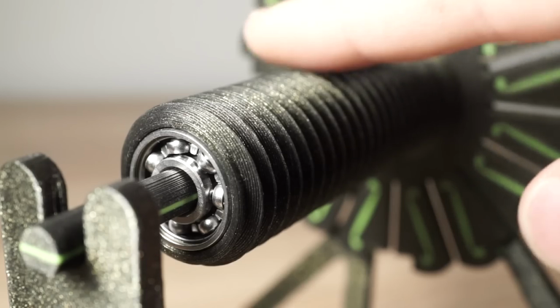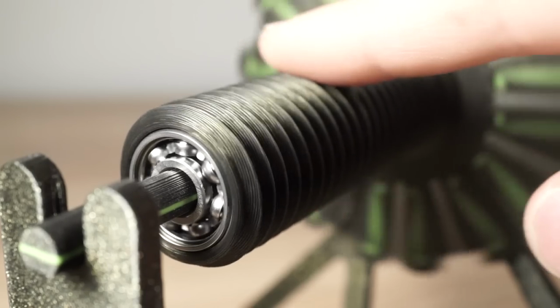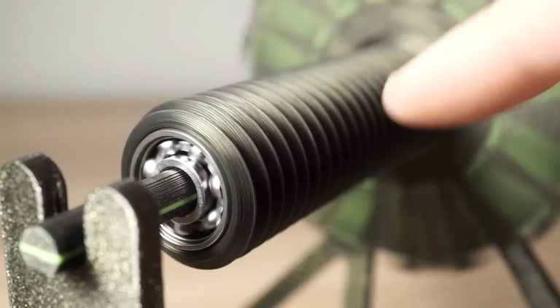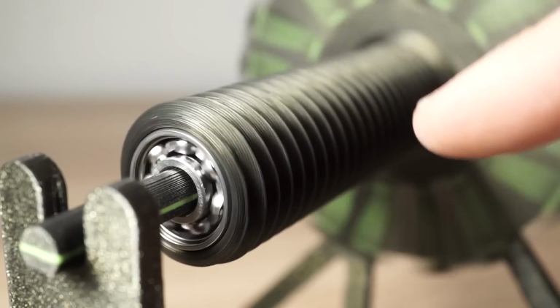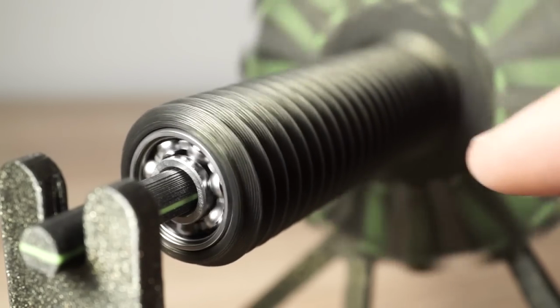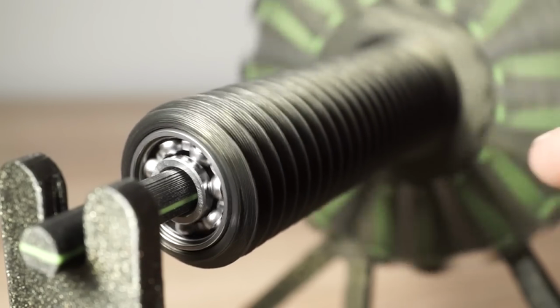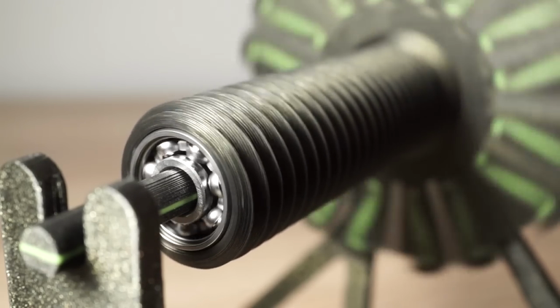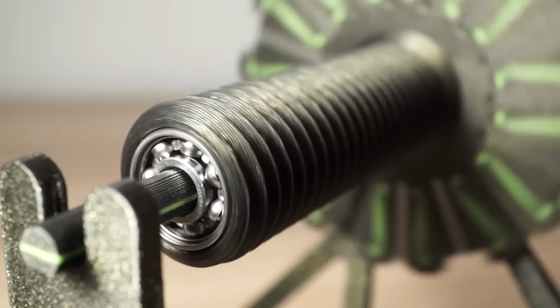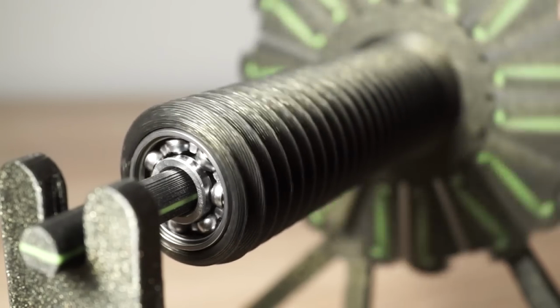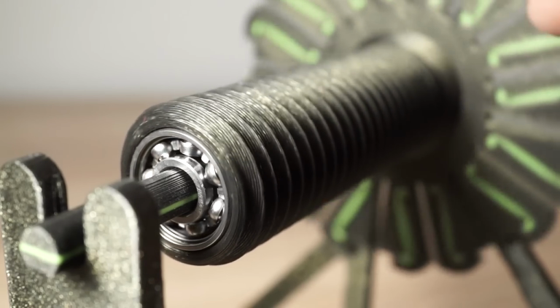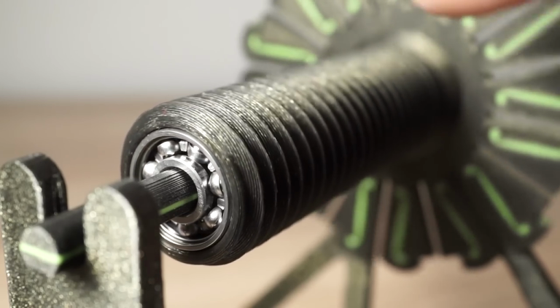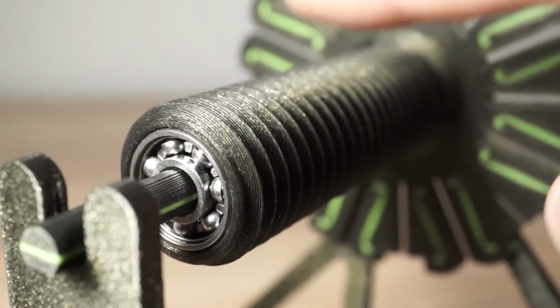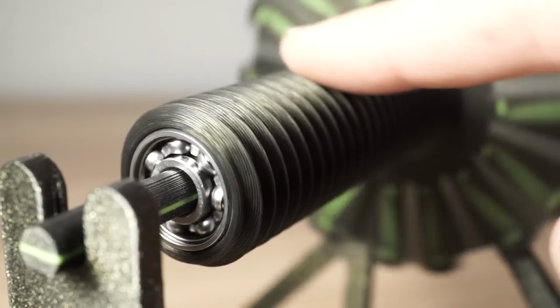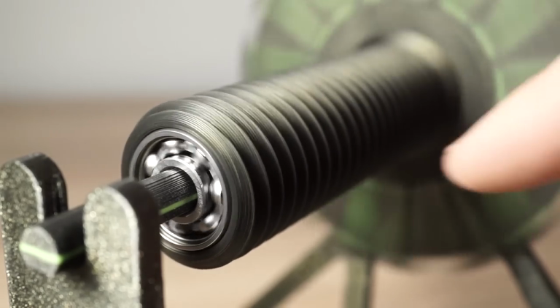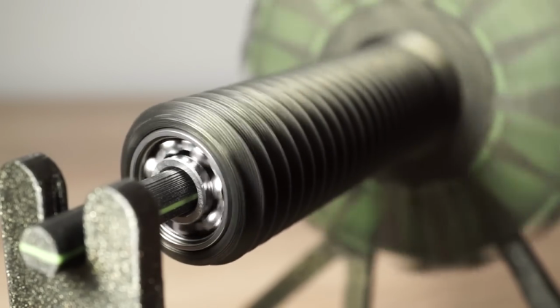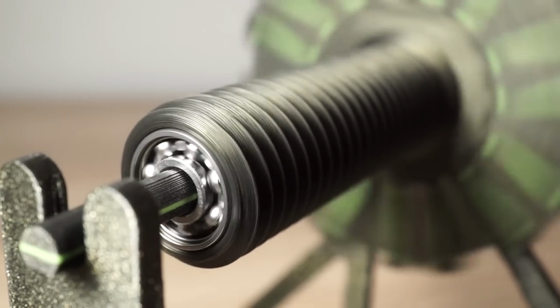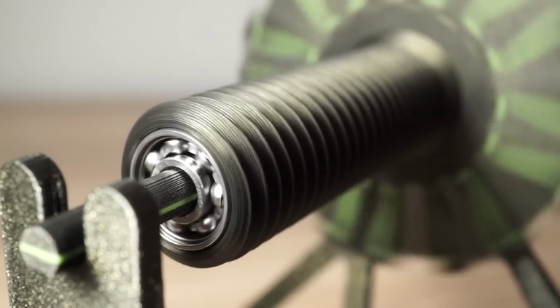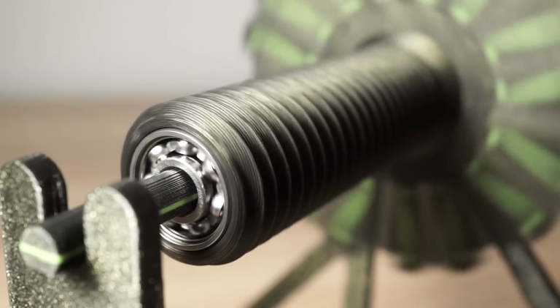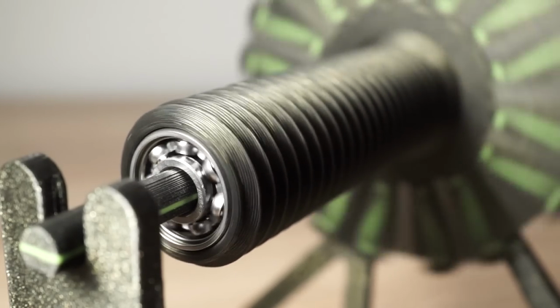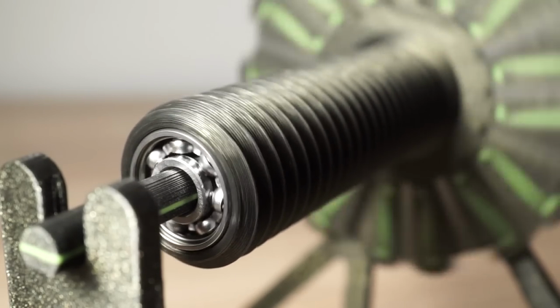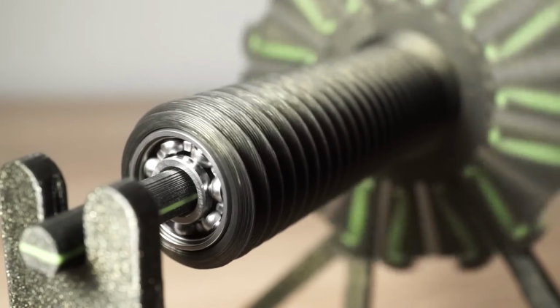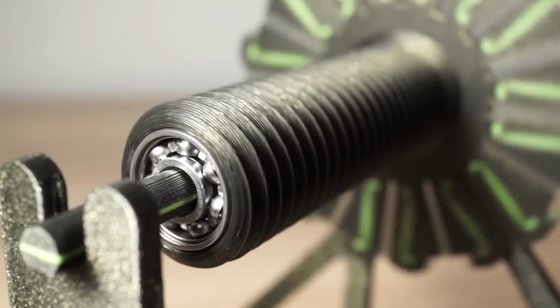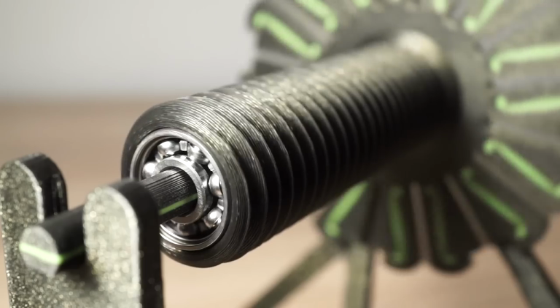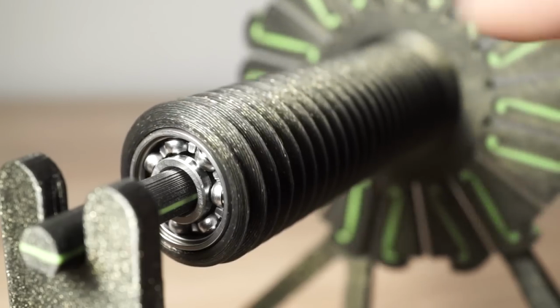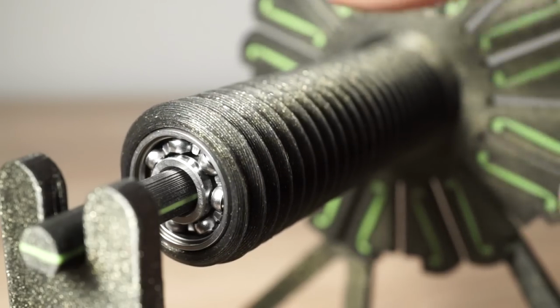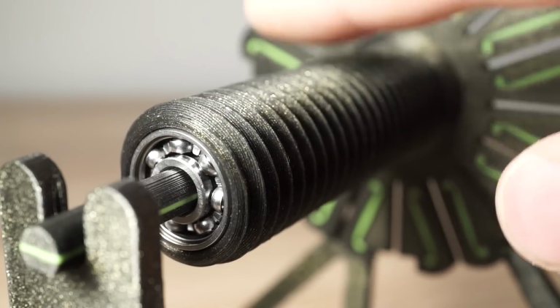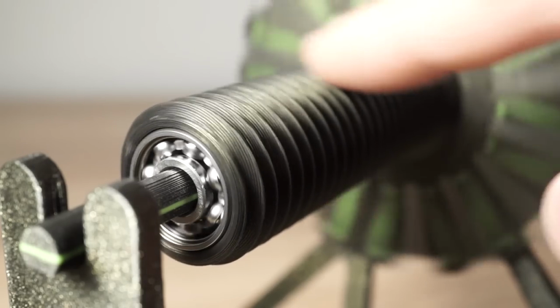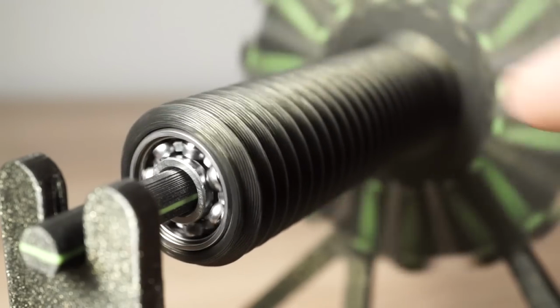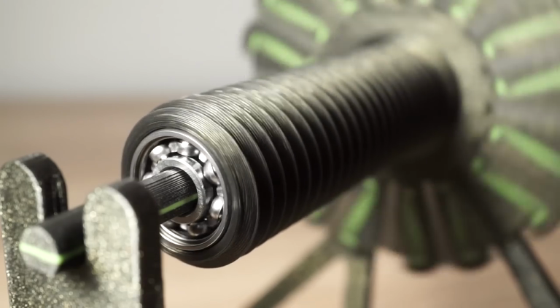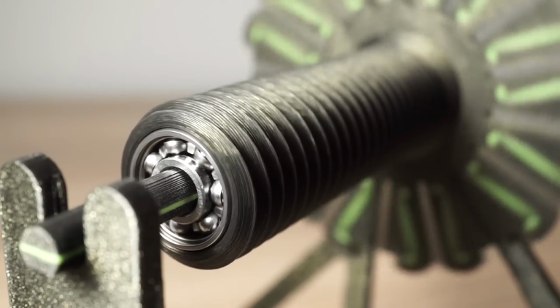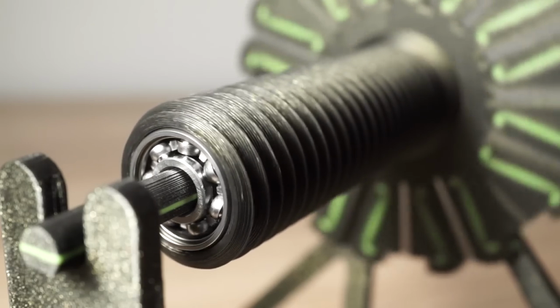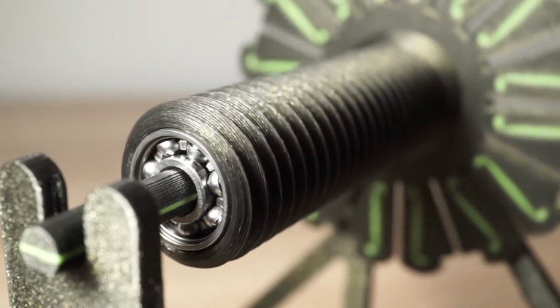It's important to have low rolling friction, but it's normally not needed to degrease new bearings.